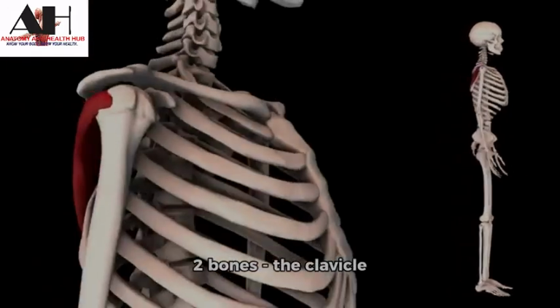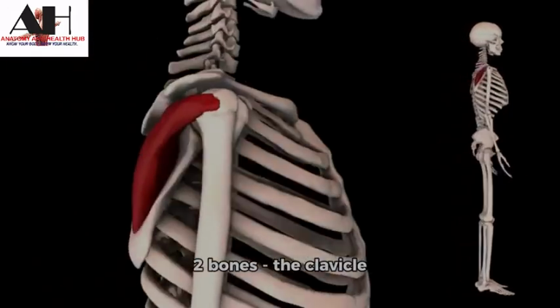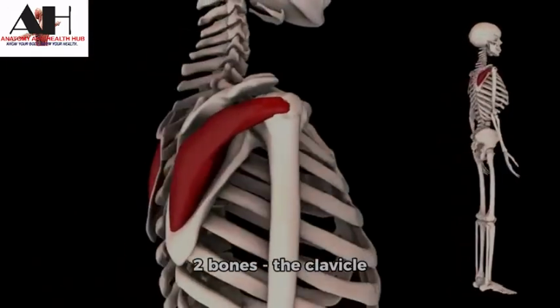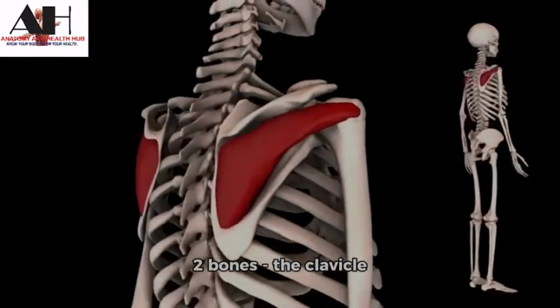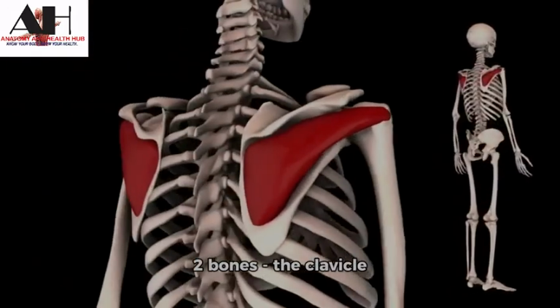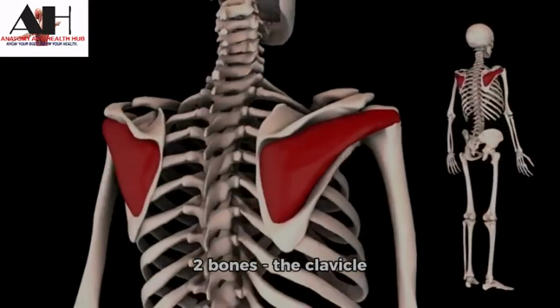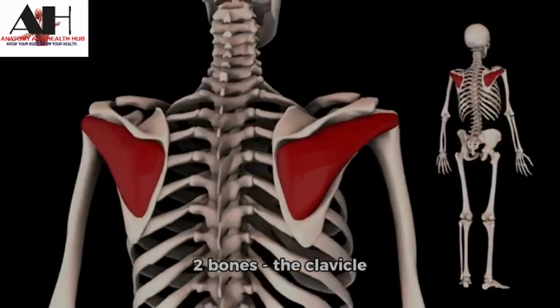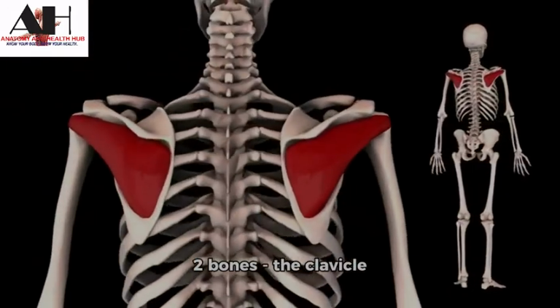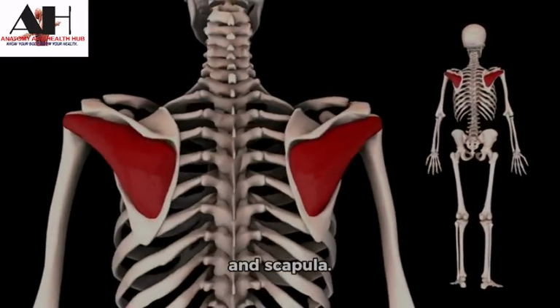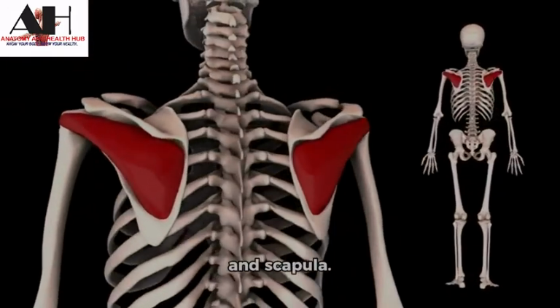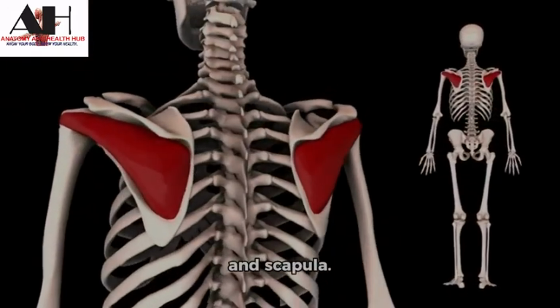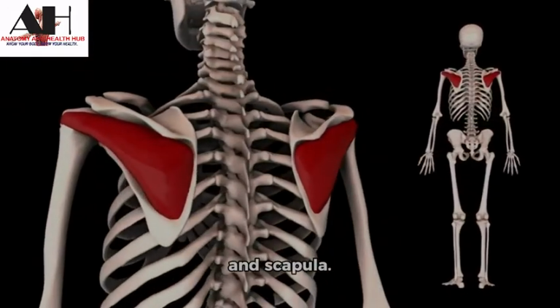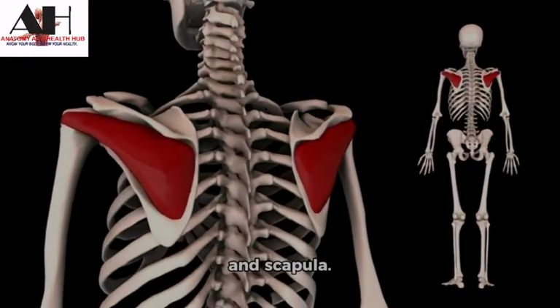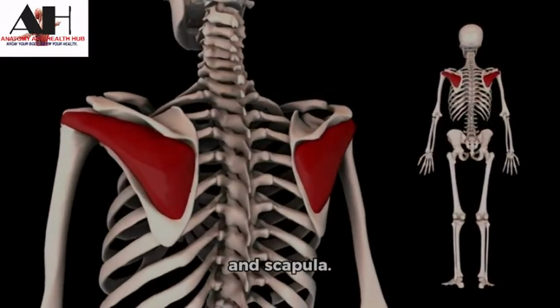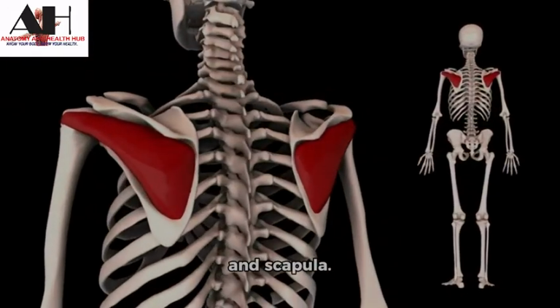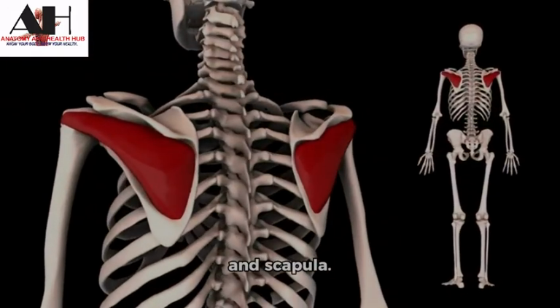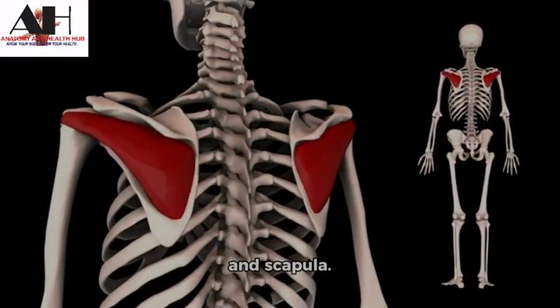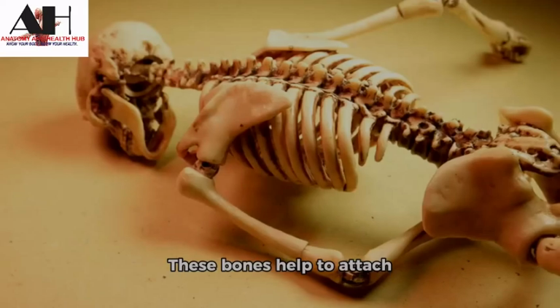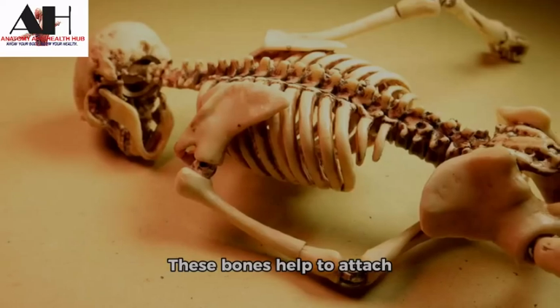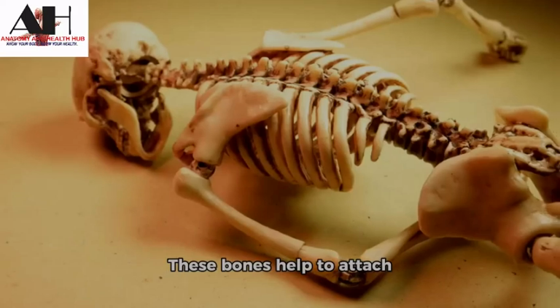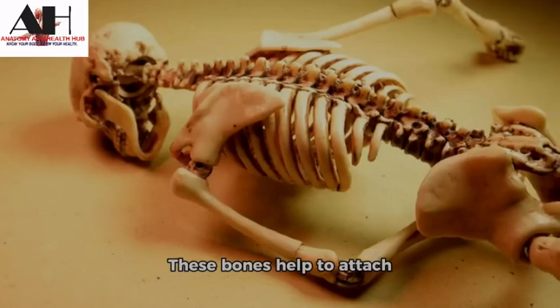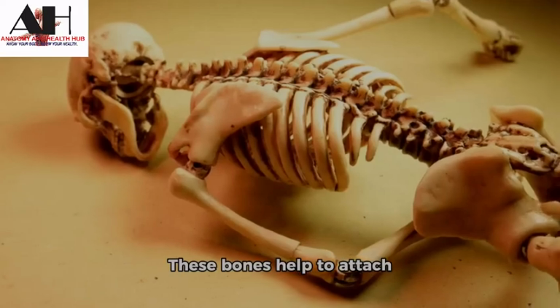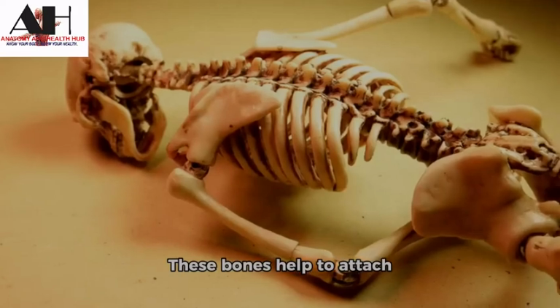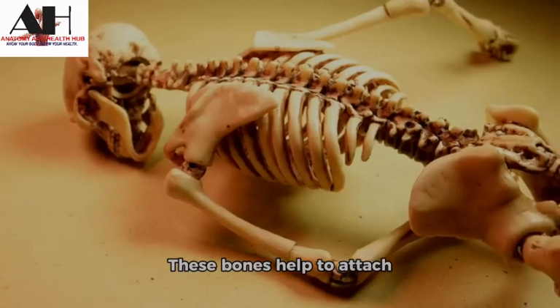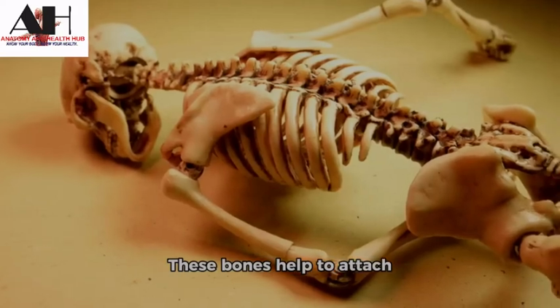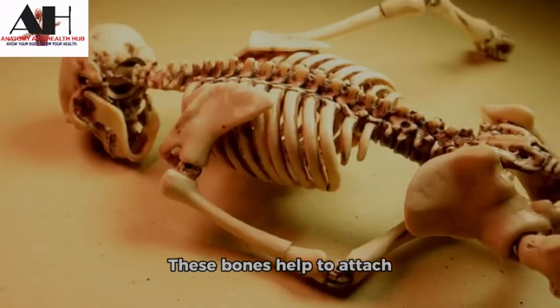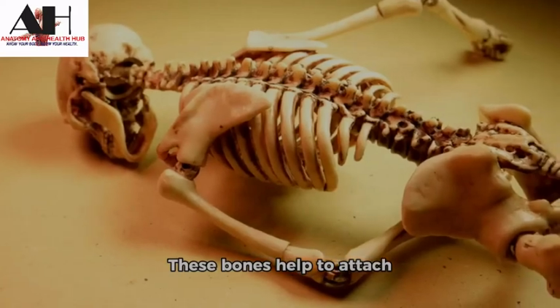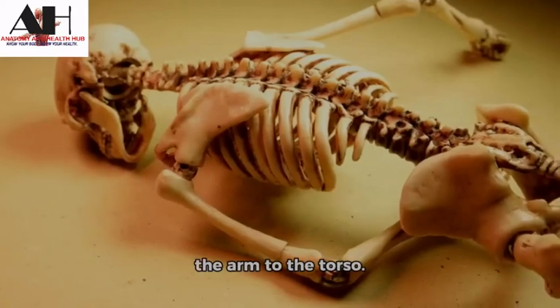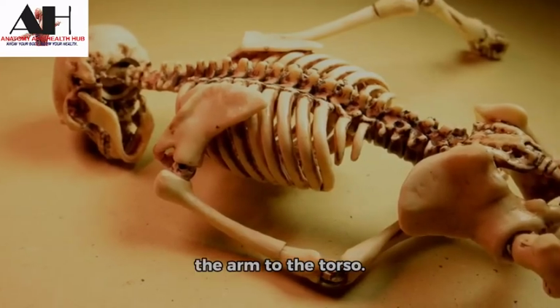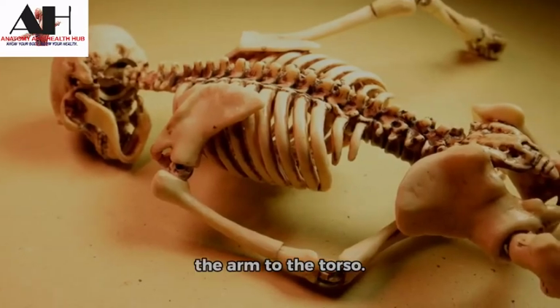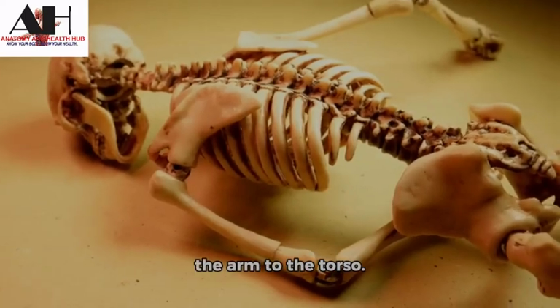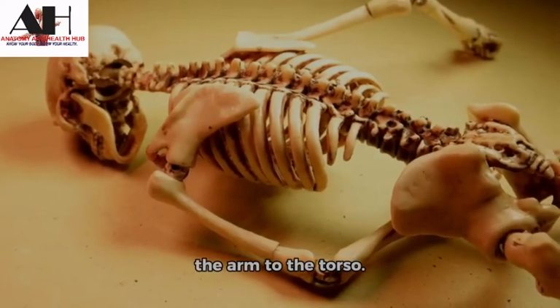The pectoral girdle or shoulder is made up of 2 bones, the clavicle and scapula. These bones help us to attach the arm to the torso.